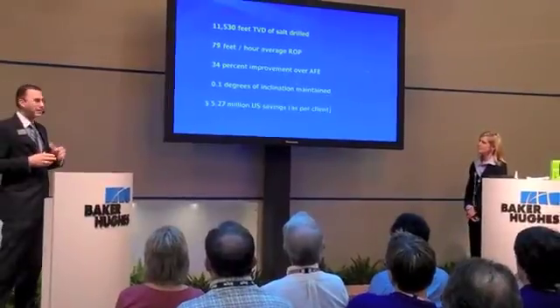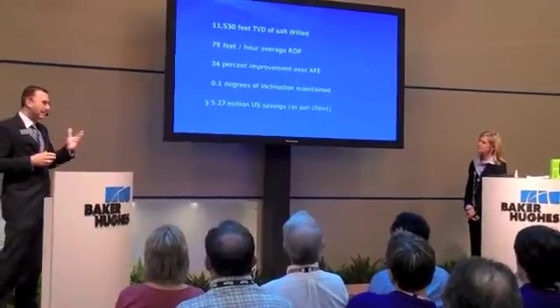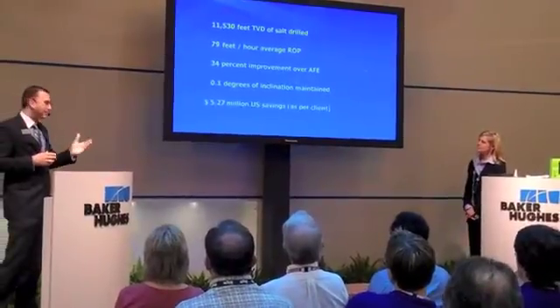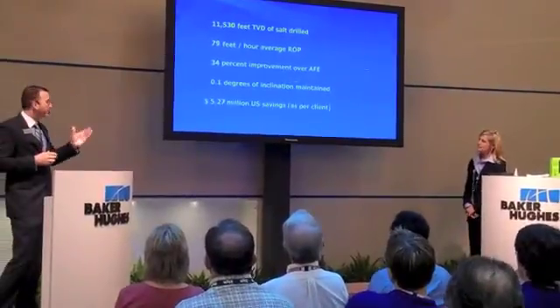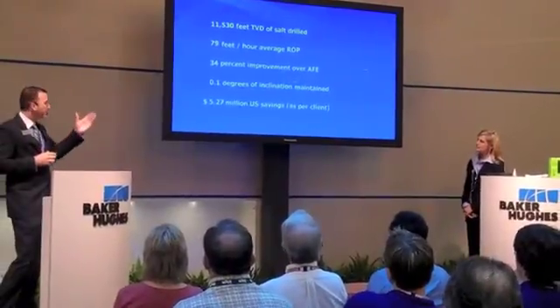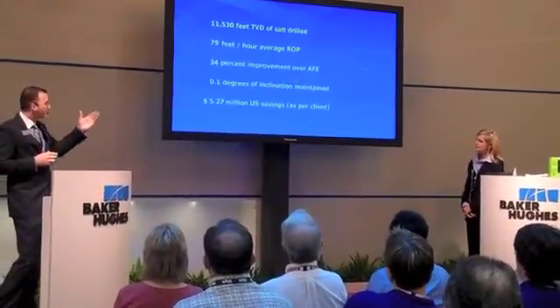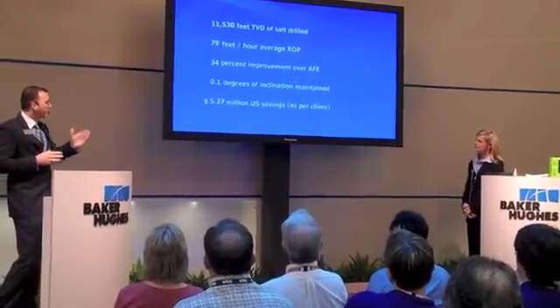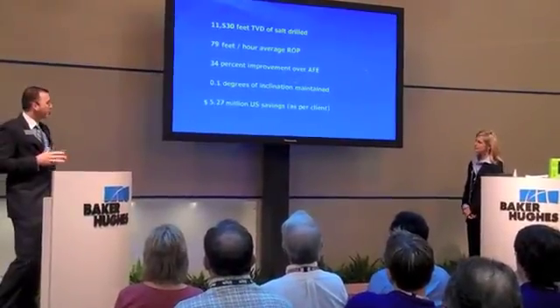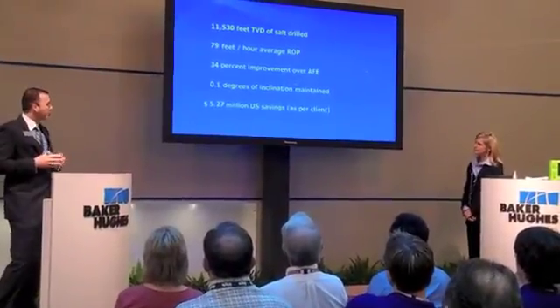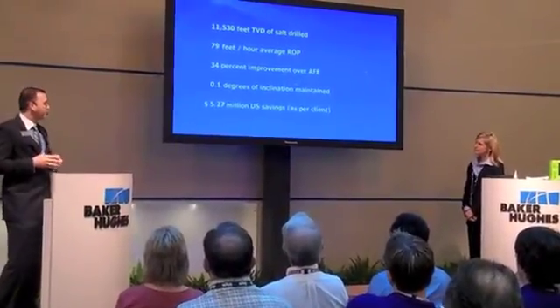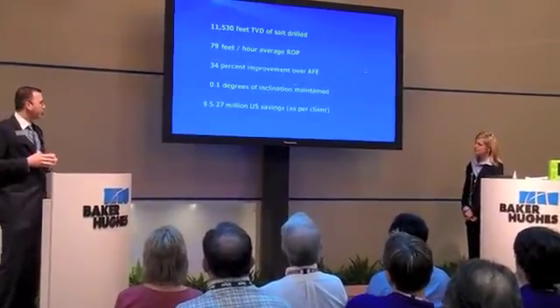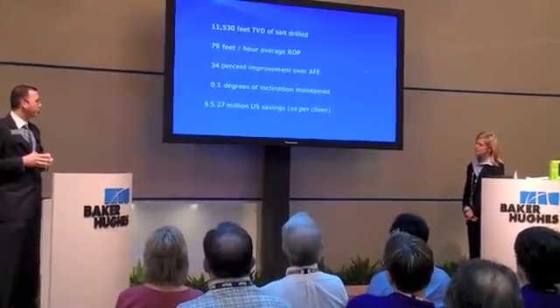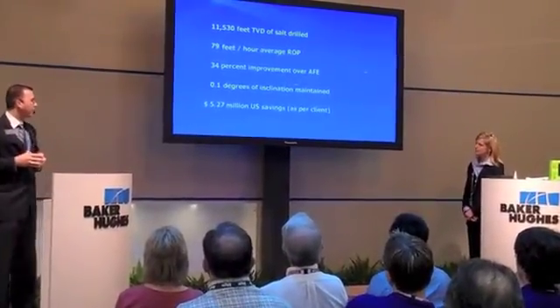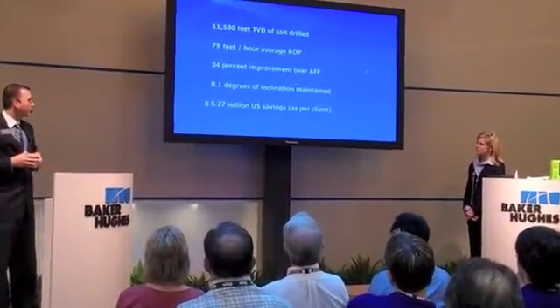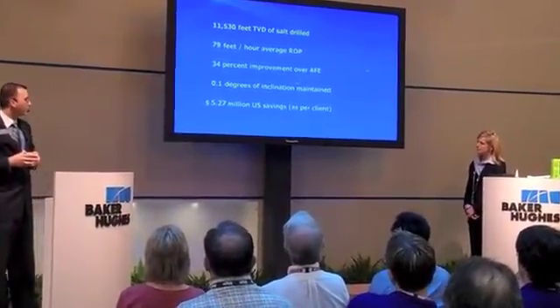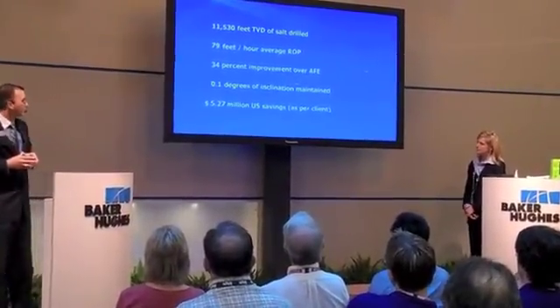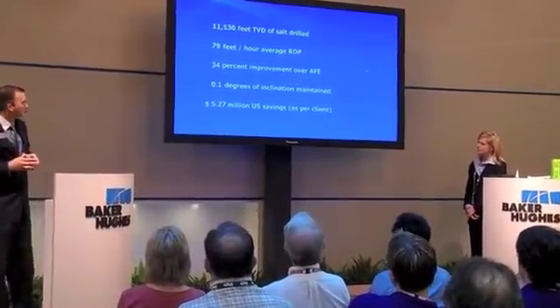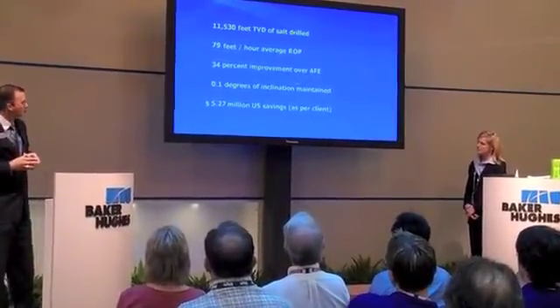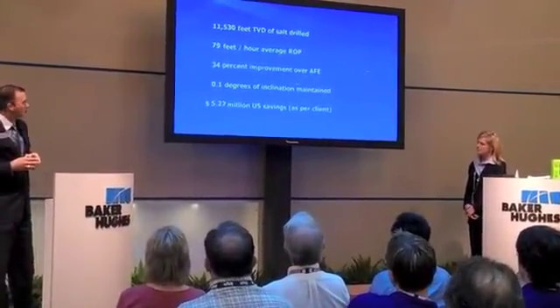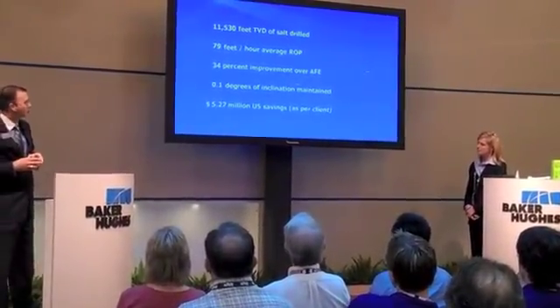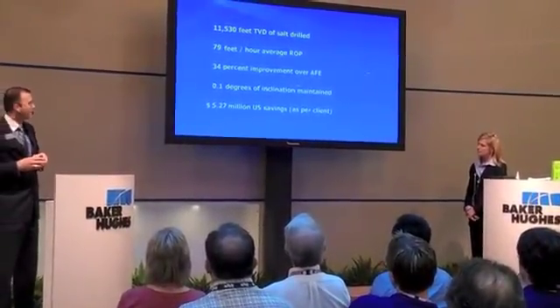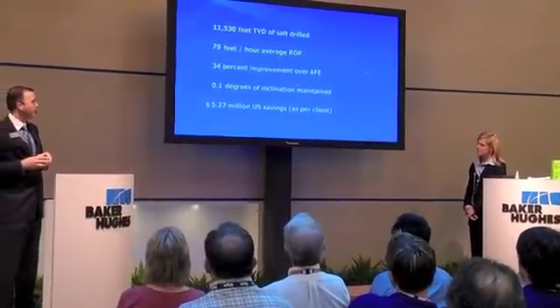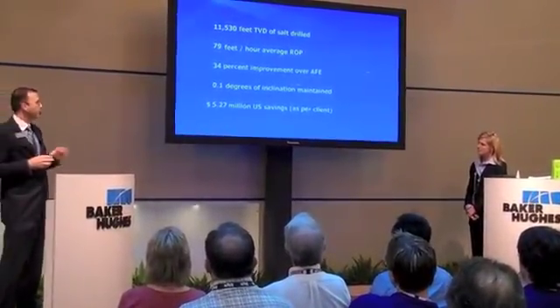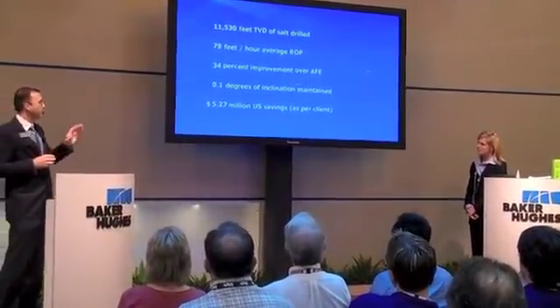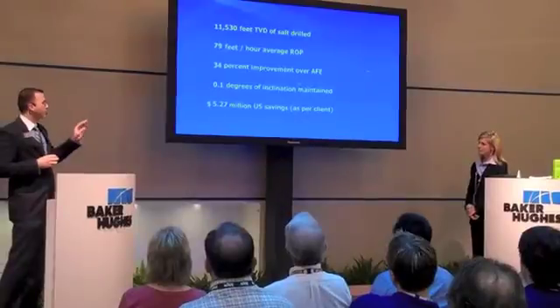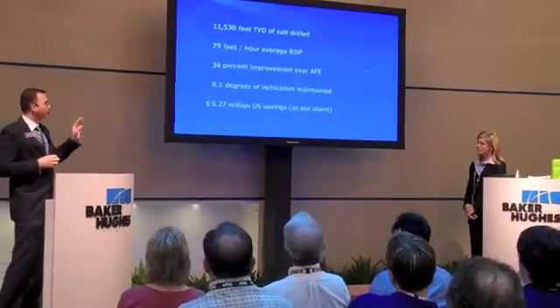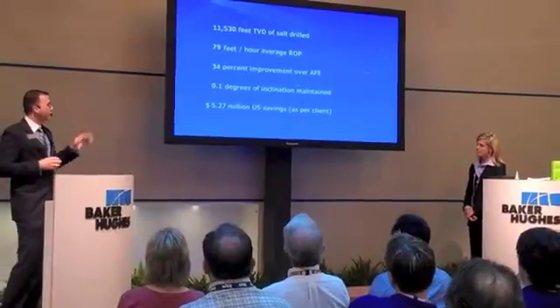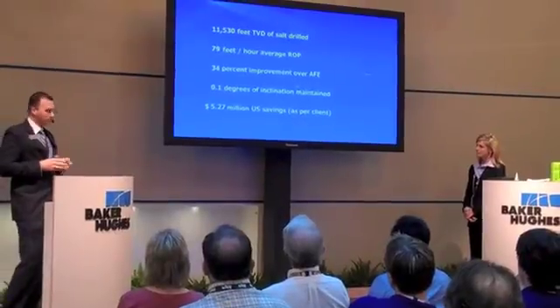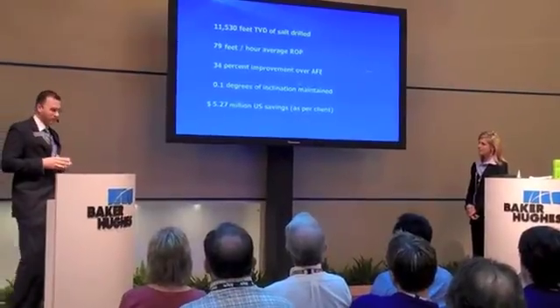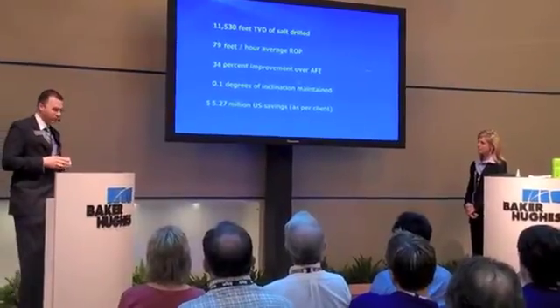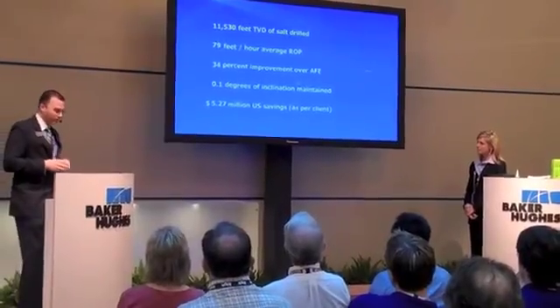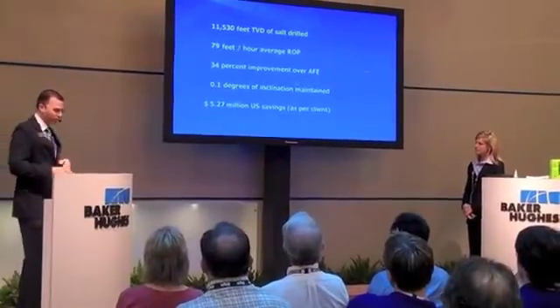At the end of the day, this represented over $5.25 million in savings for the client on this one project.